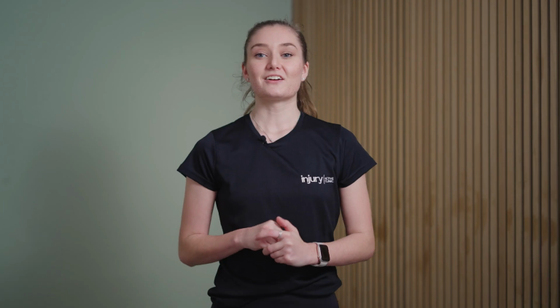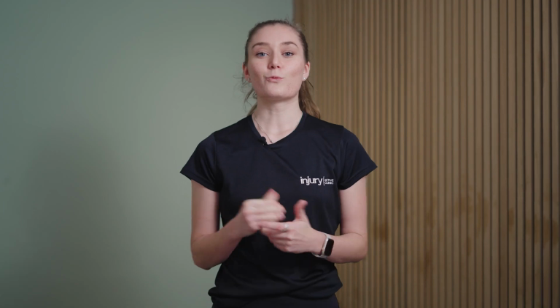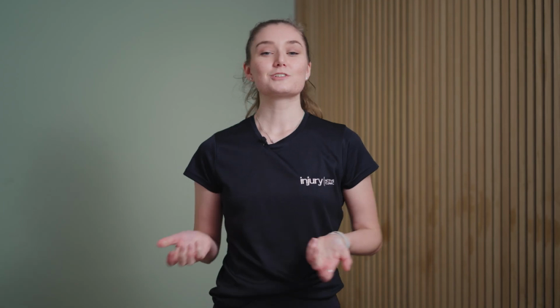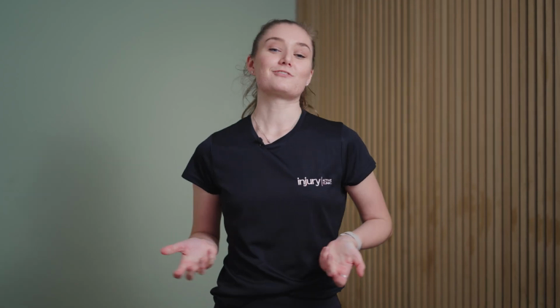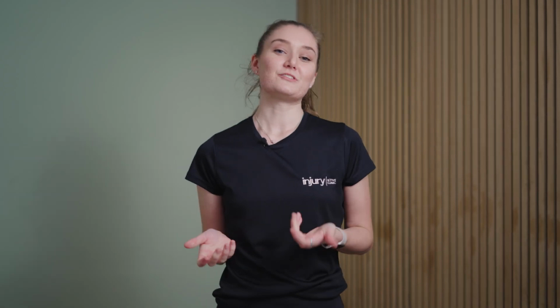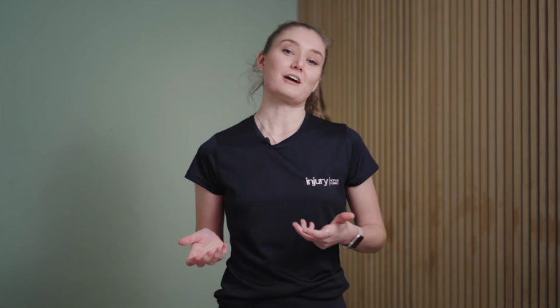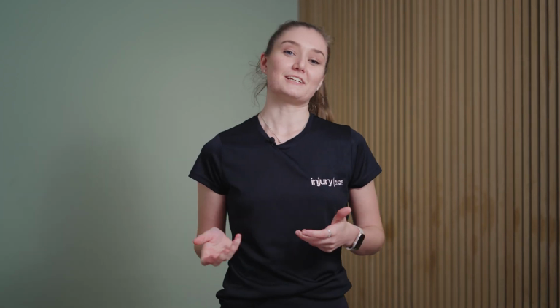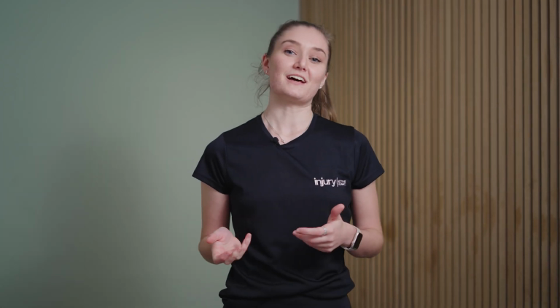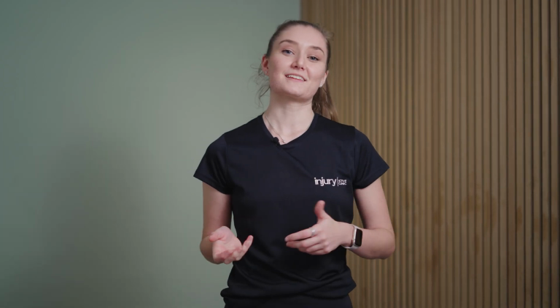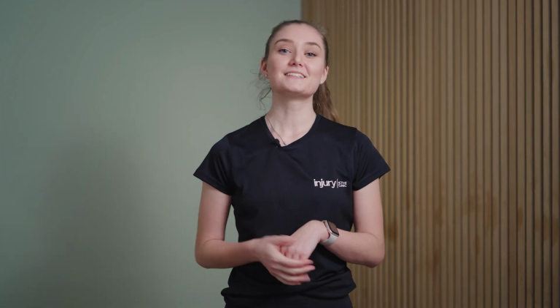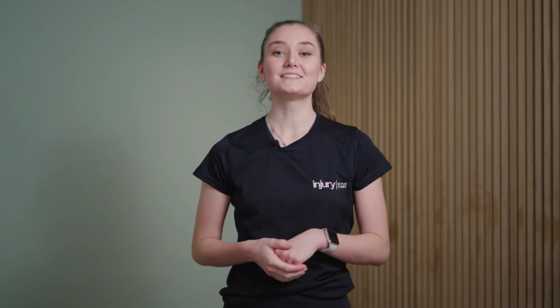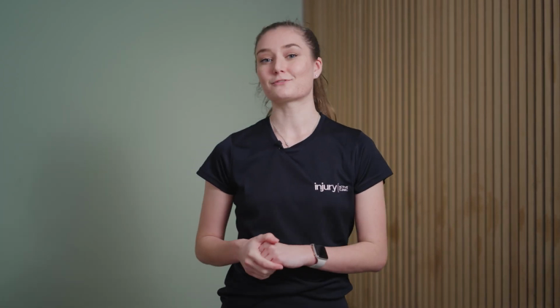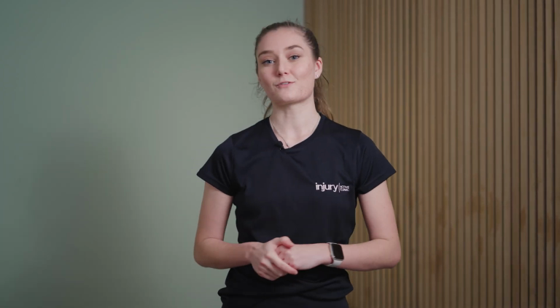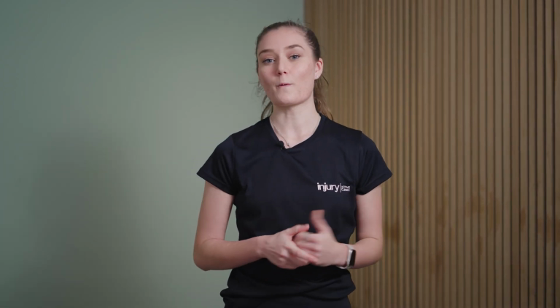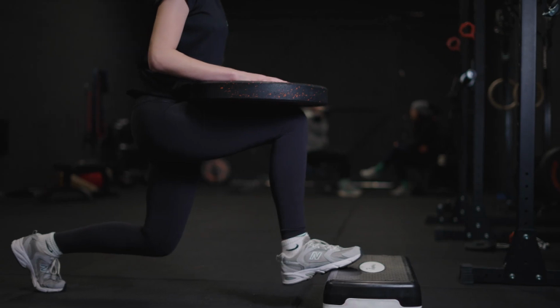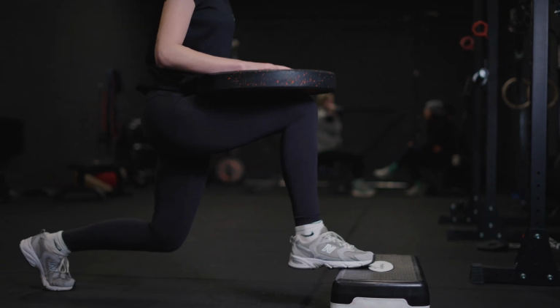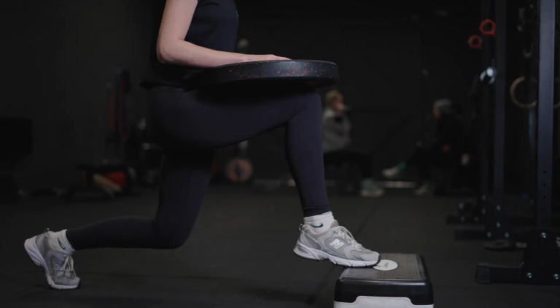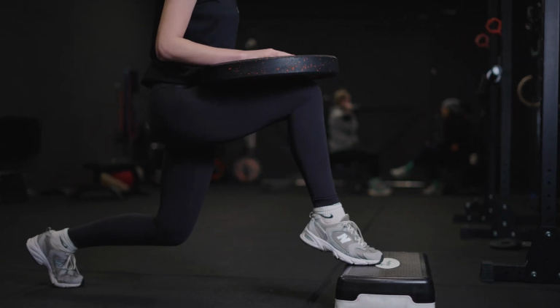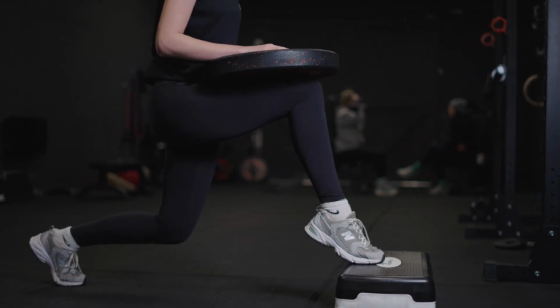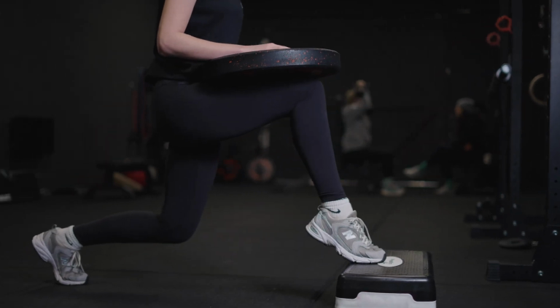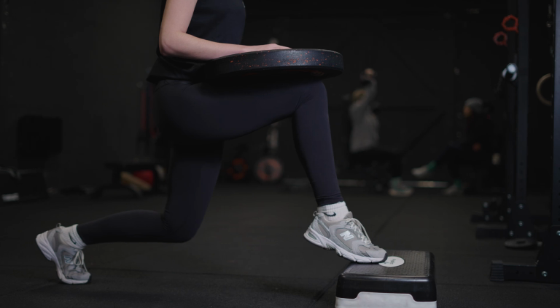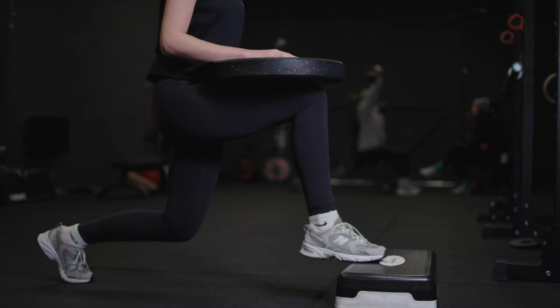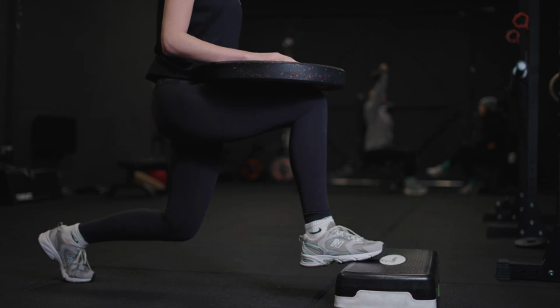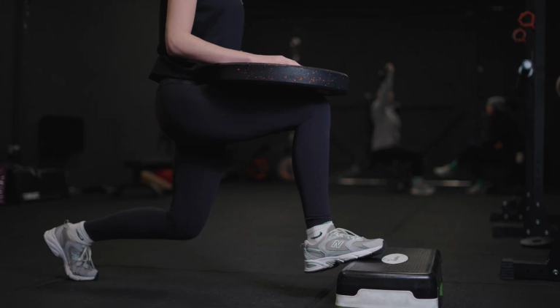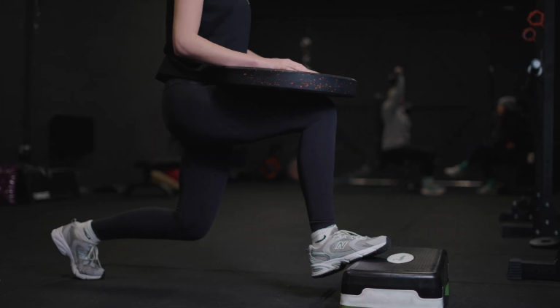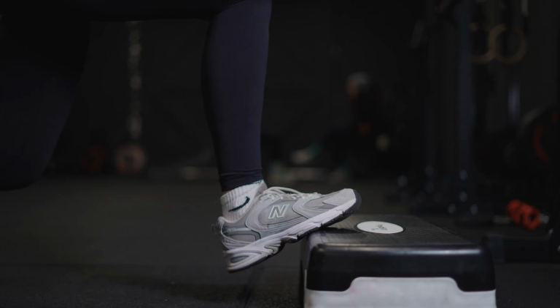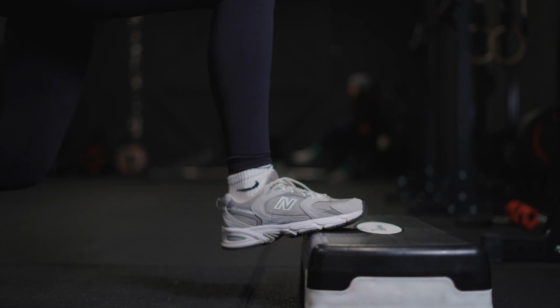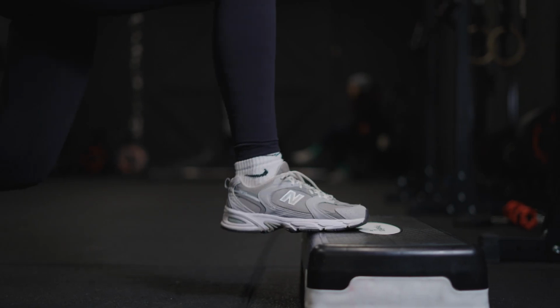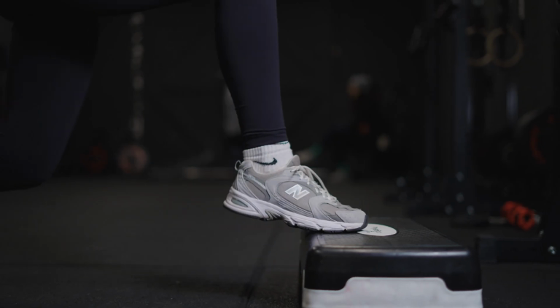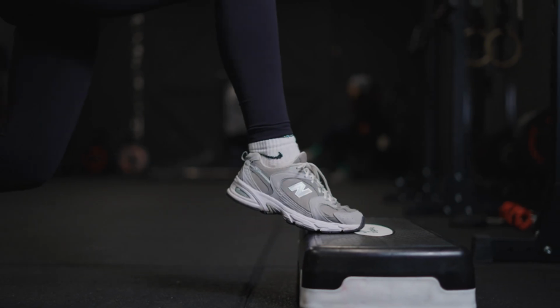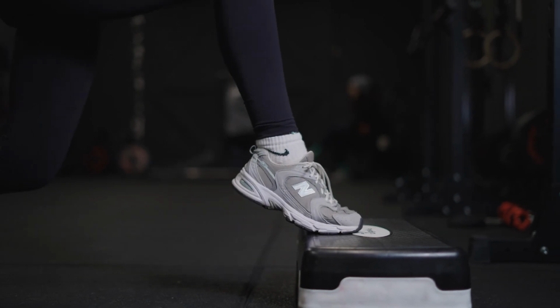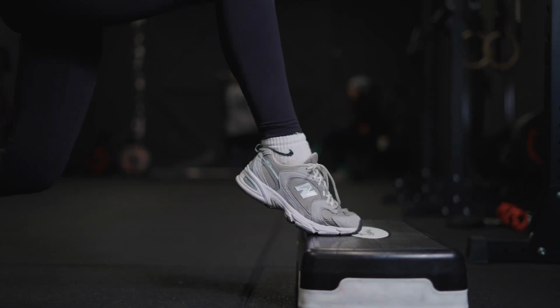So what does the road to recovery look like? This is going to differ from one person to the other, but fundamentally we want to optimise your ankle biomechanics.